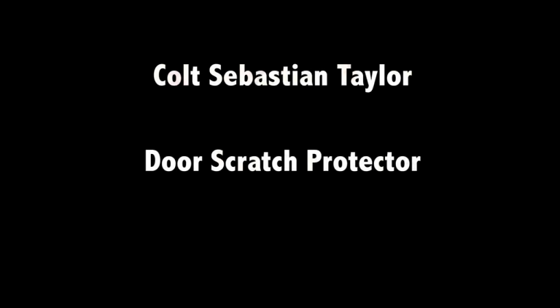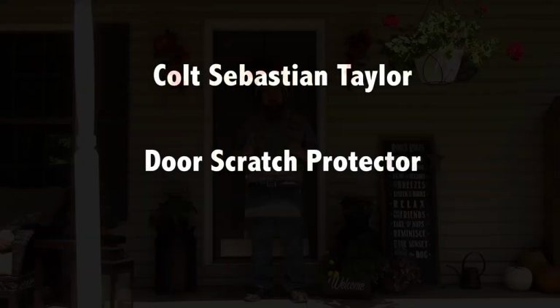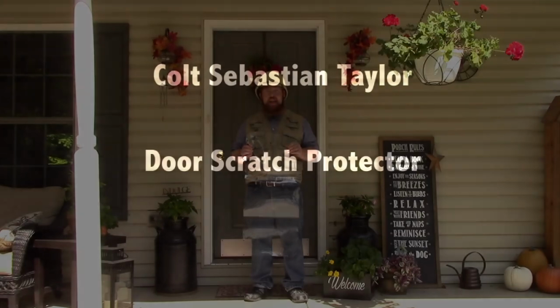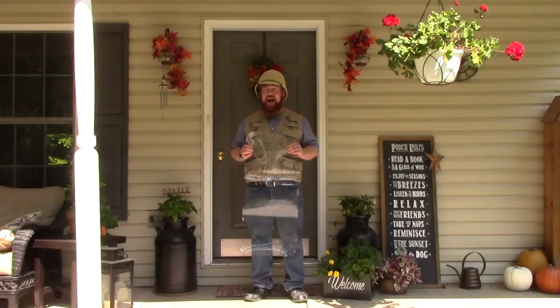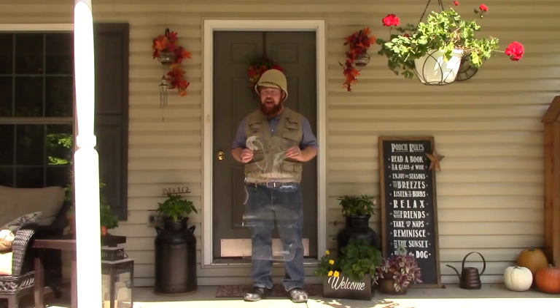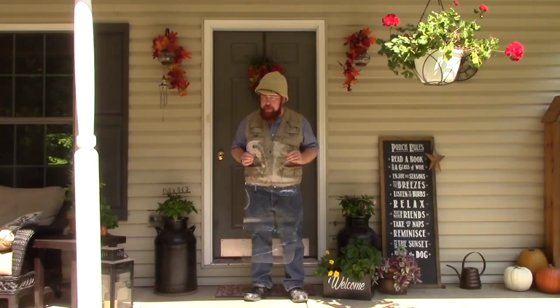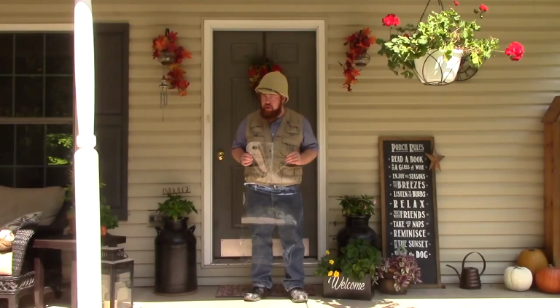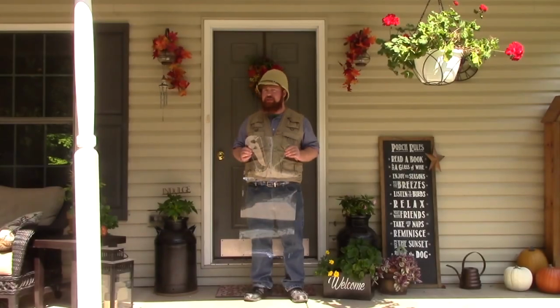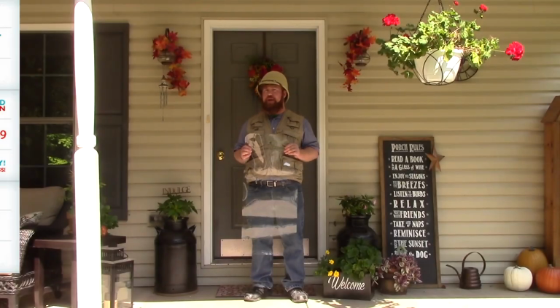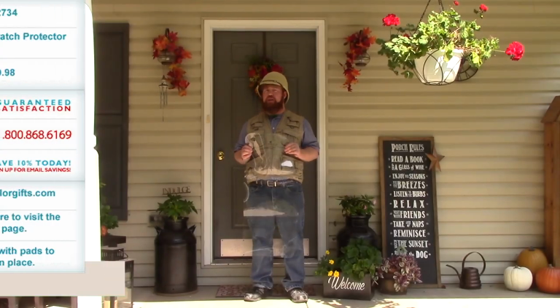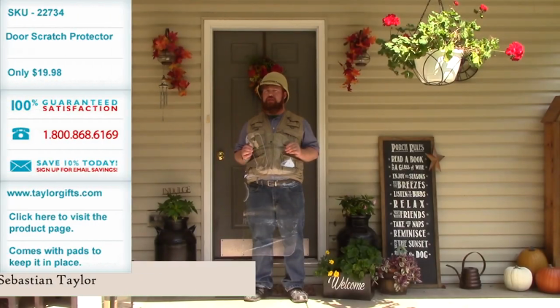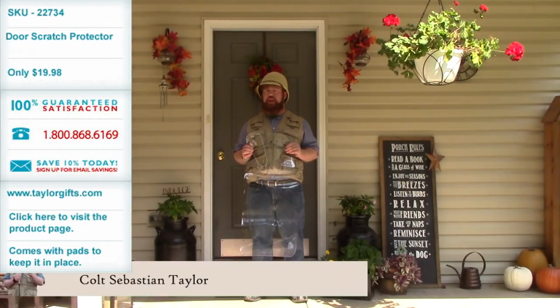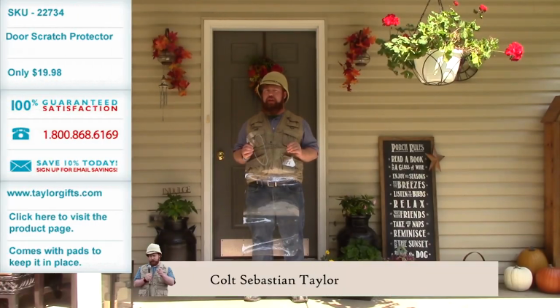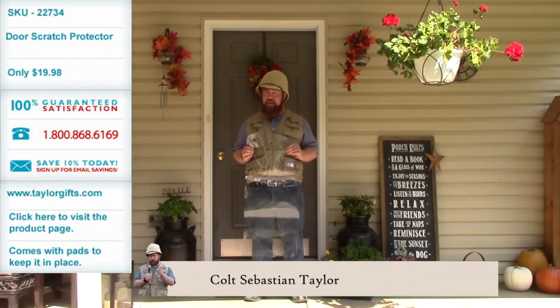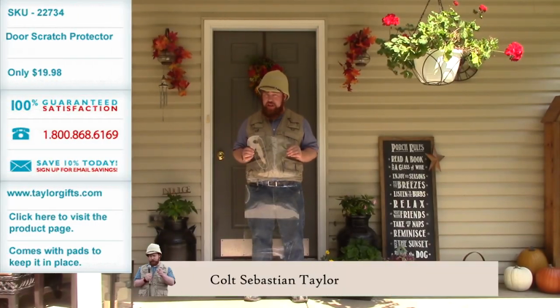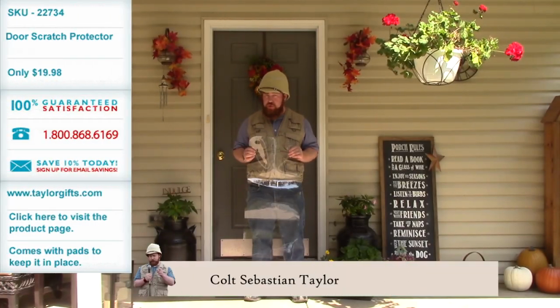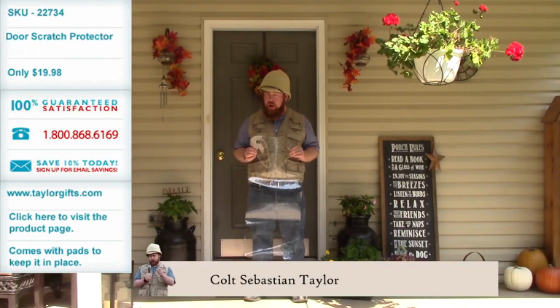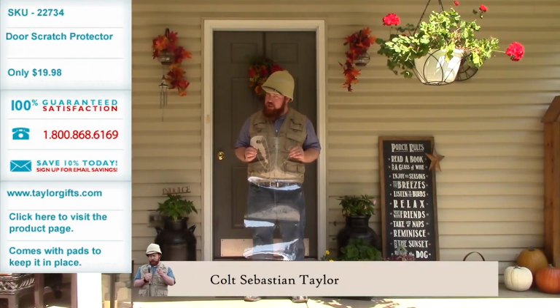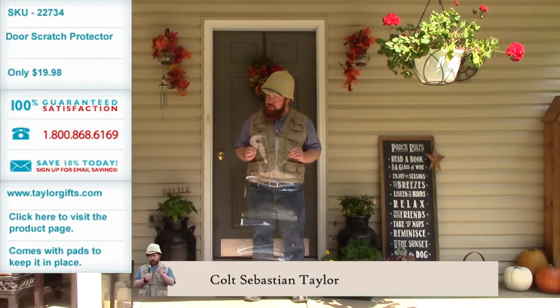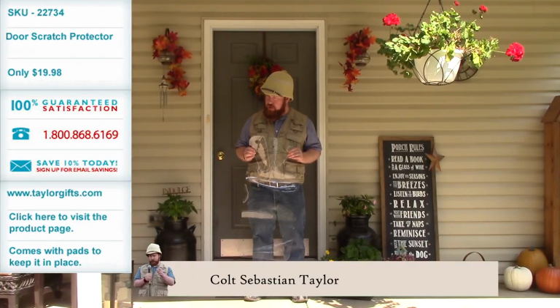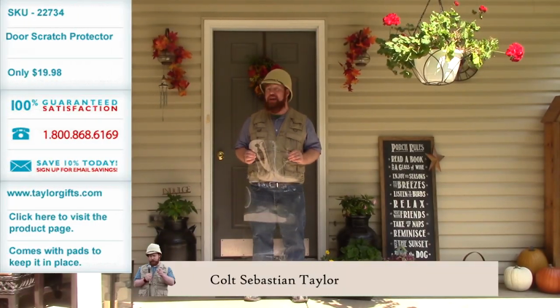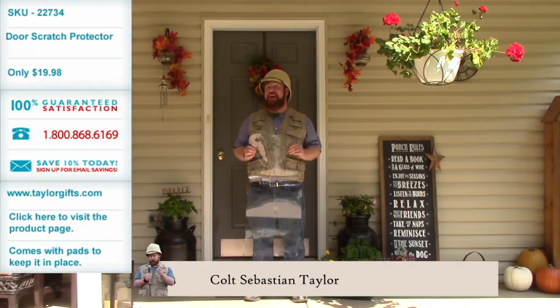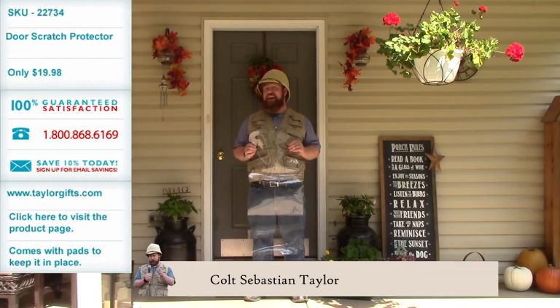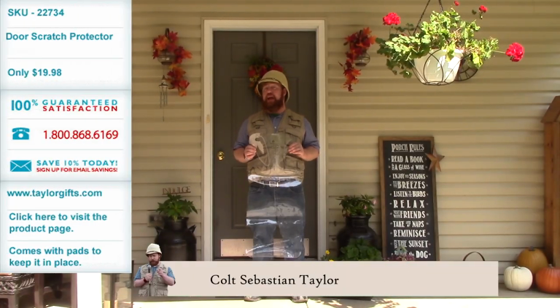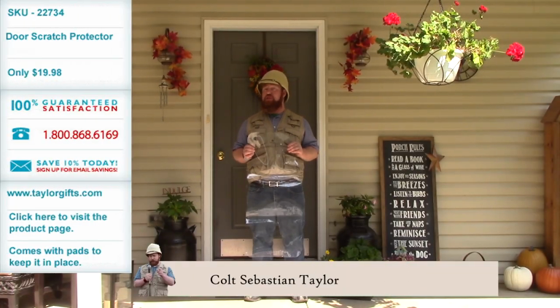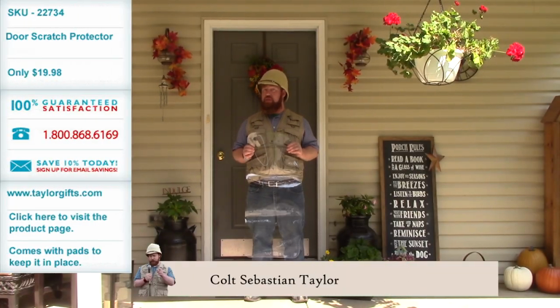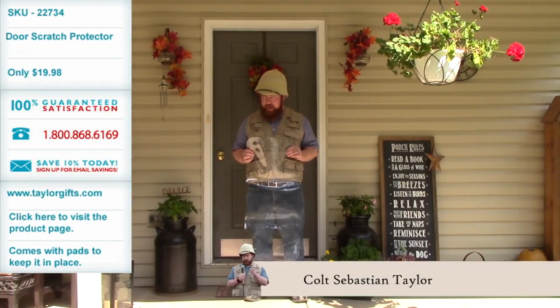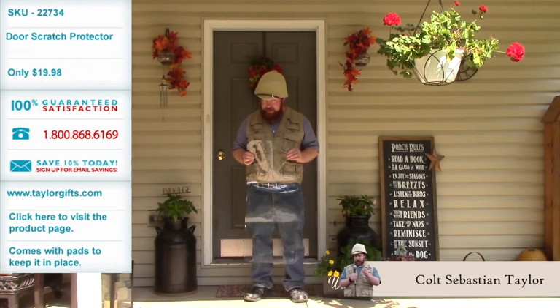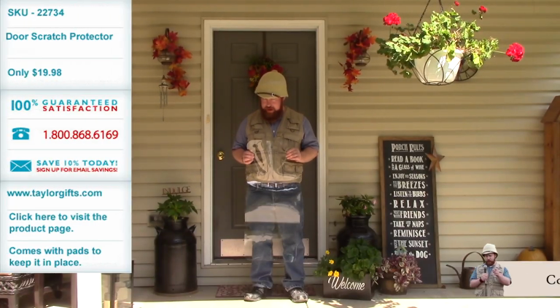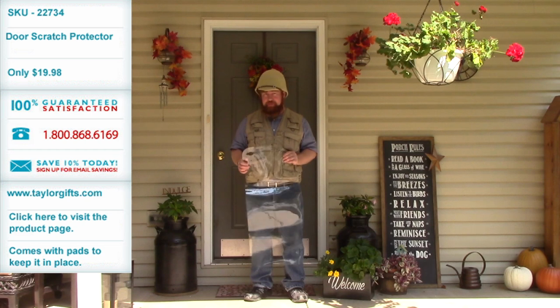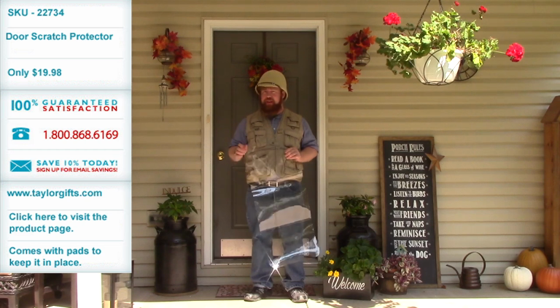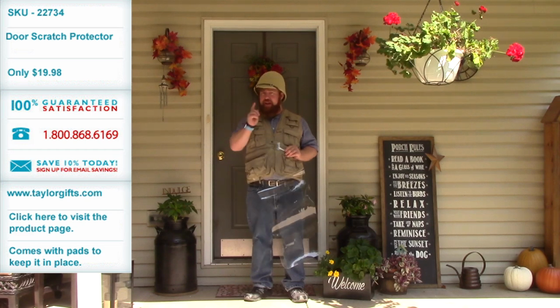Hi, I'm Colt Sebastian Taylor, adventurer, entrepreneur, and amateur handyman.